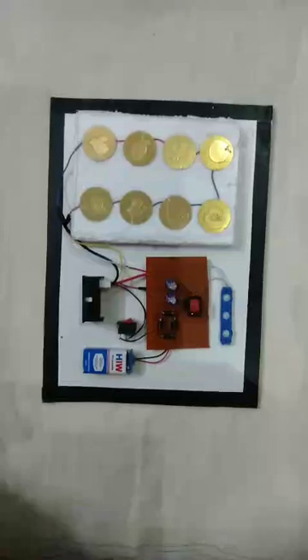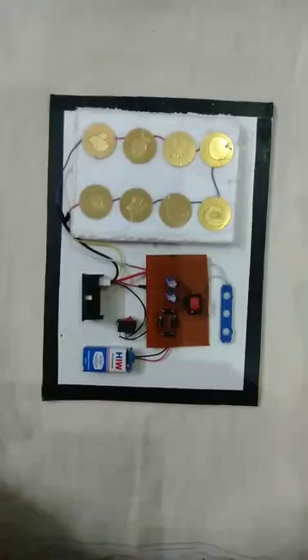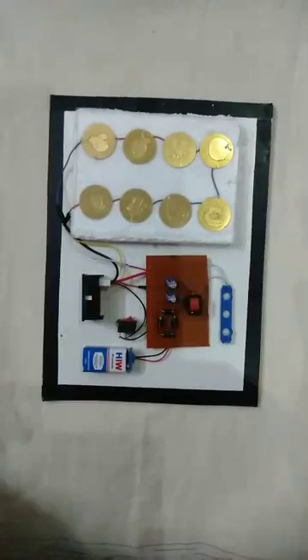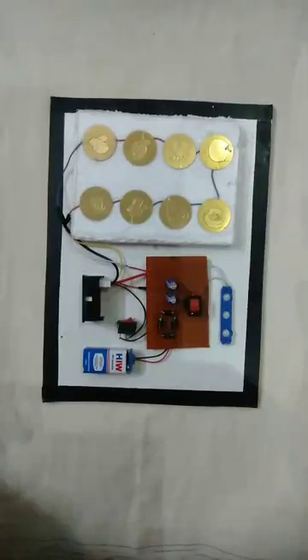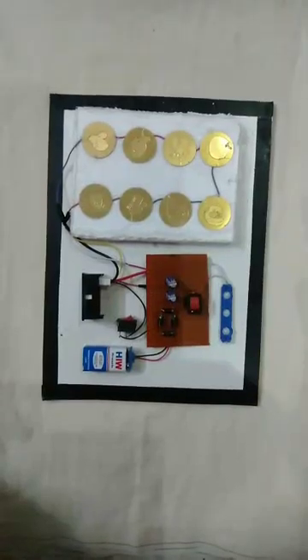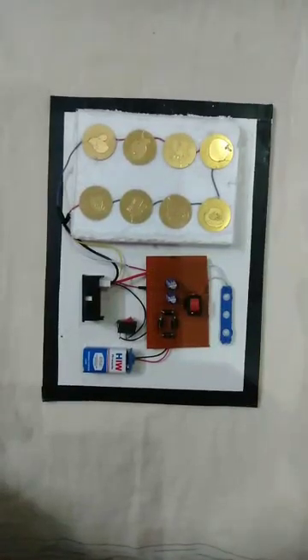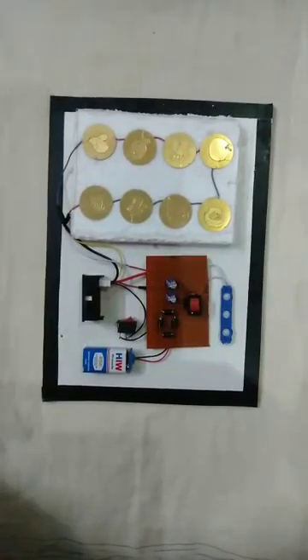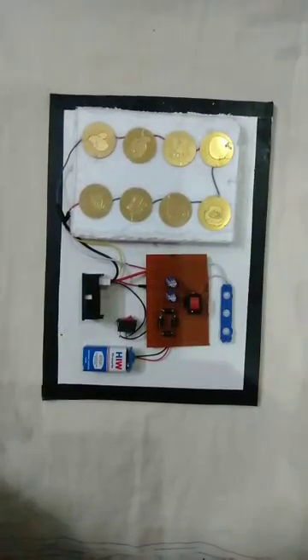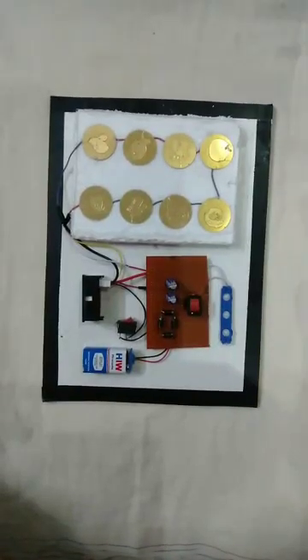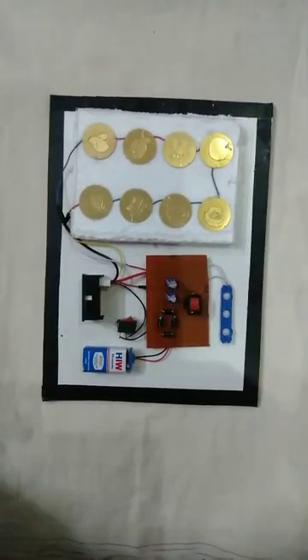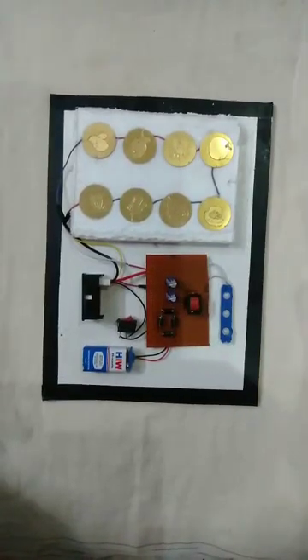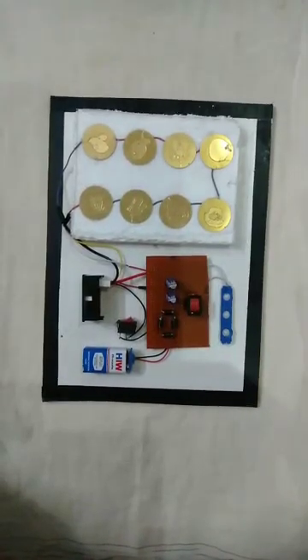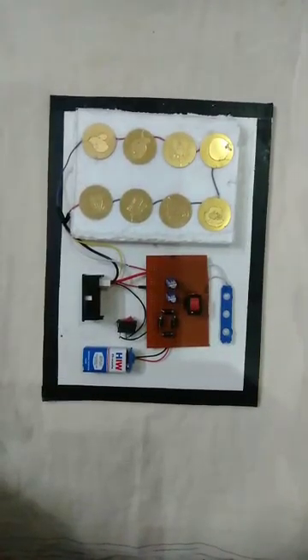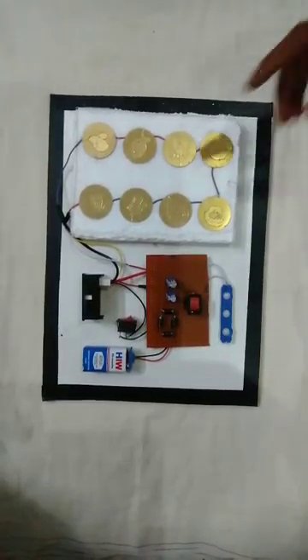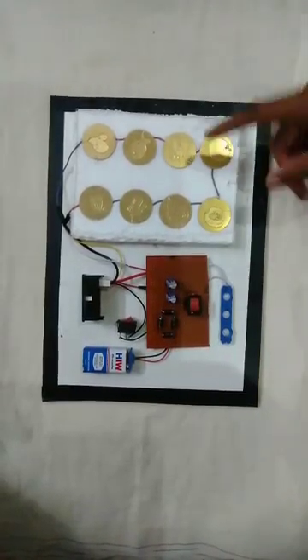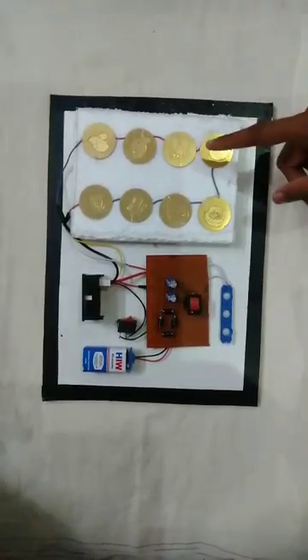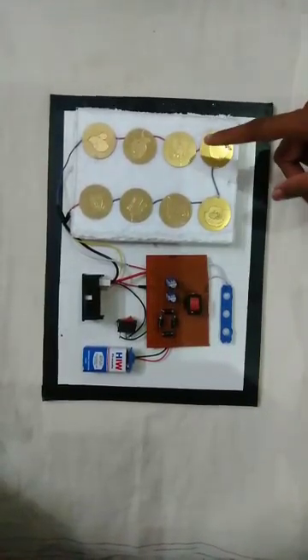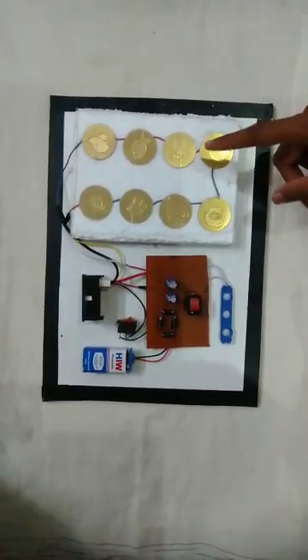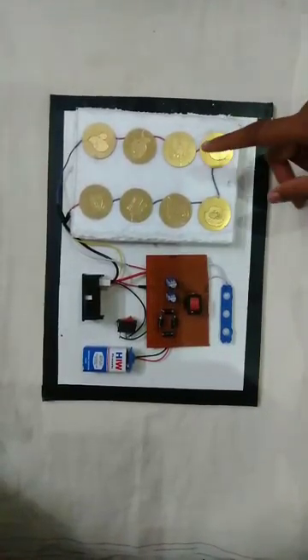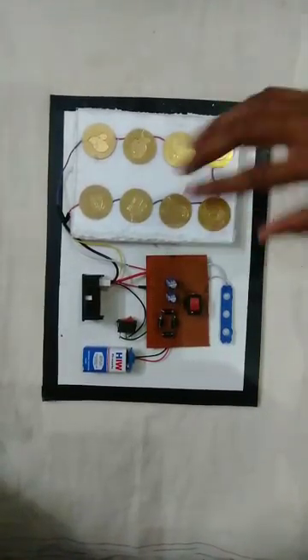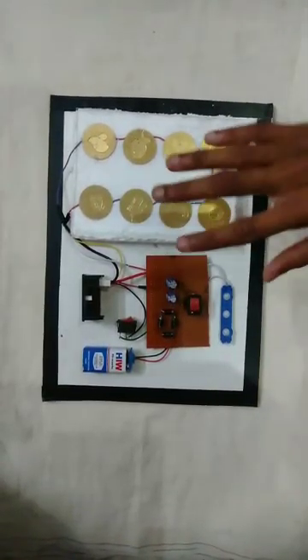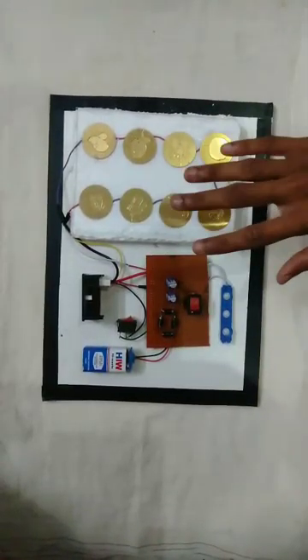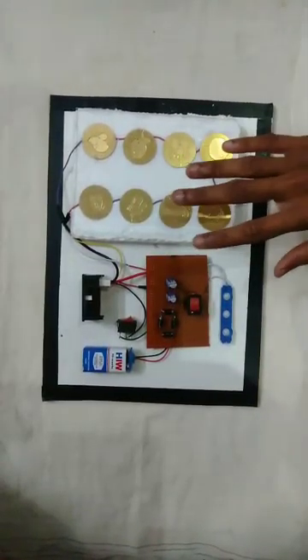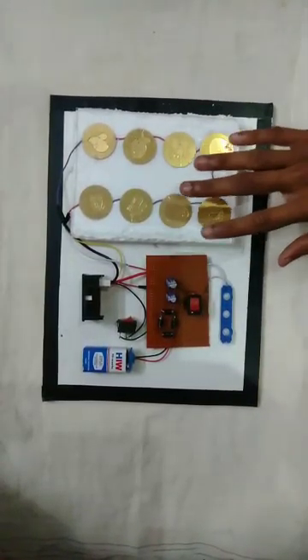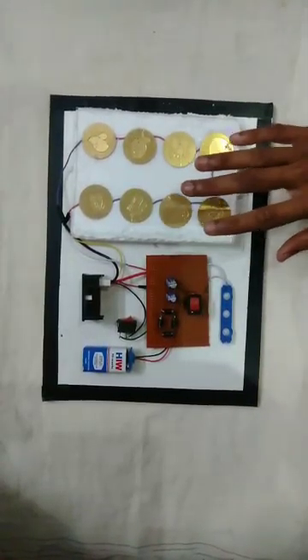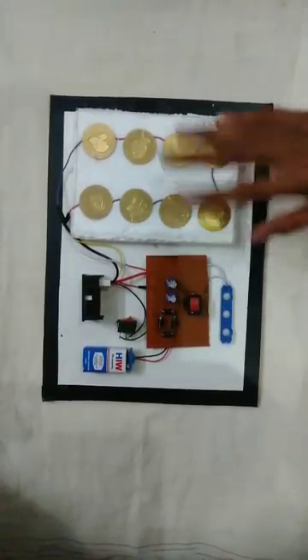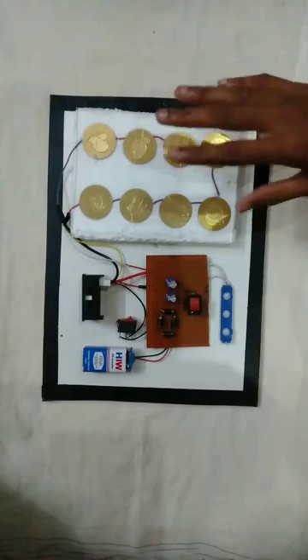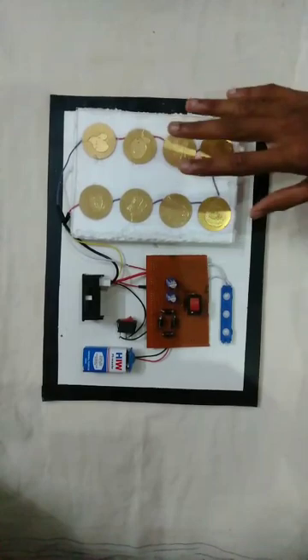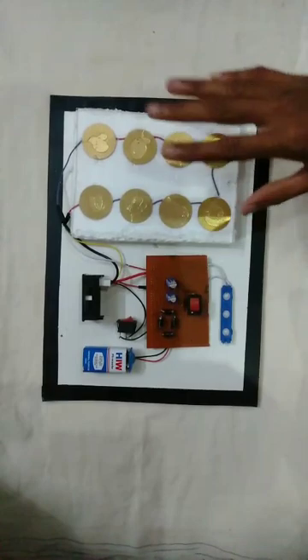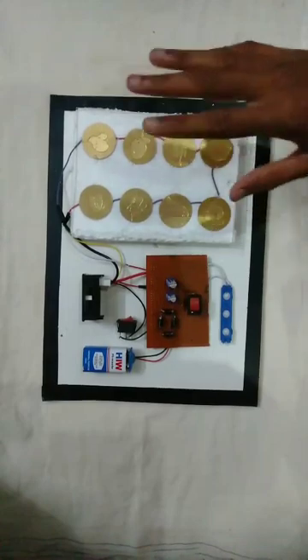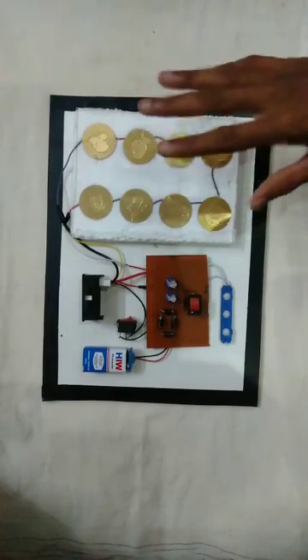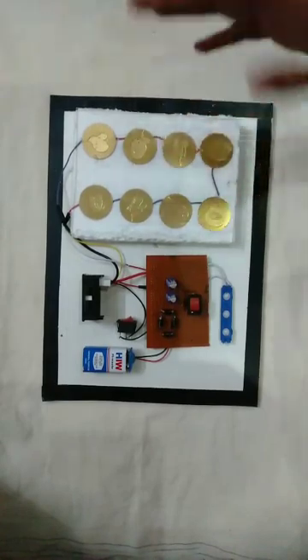Hello everyone, I am Jeev Darshan. This is my project: the piezoelectric footstep power generator.